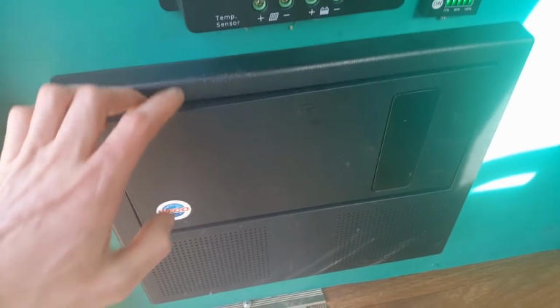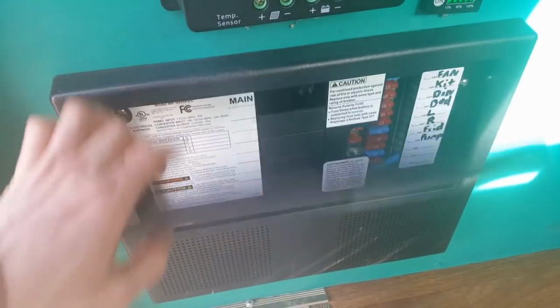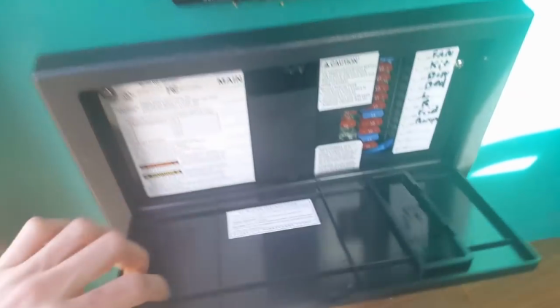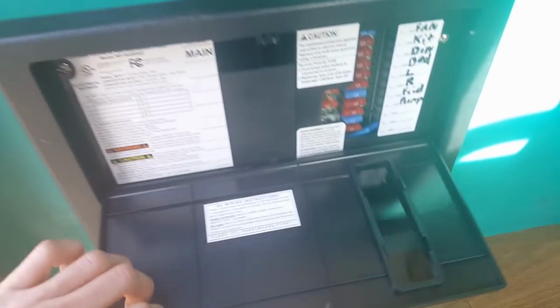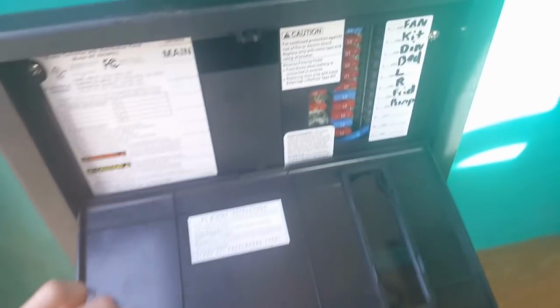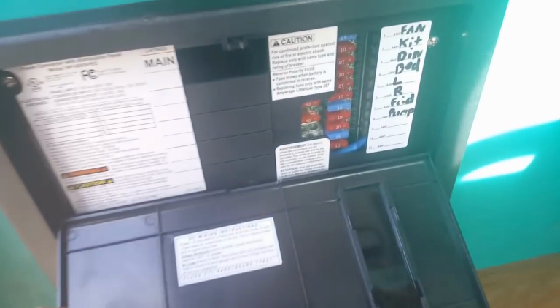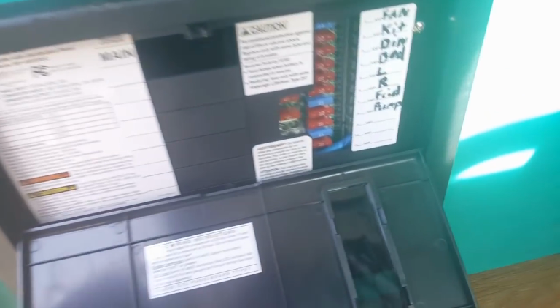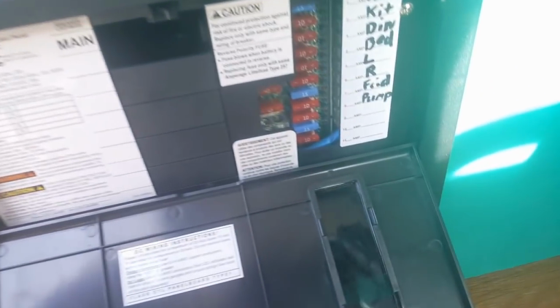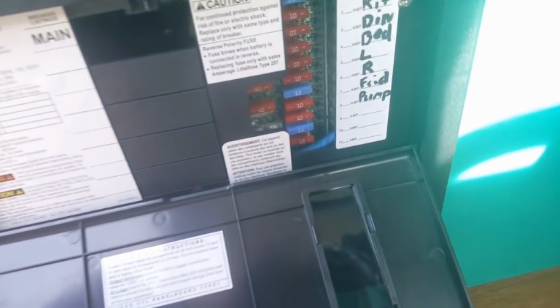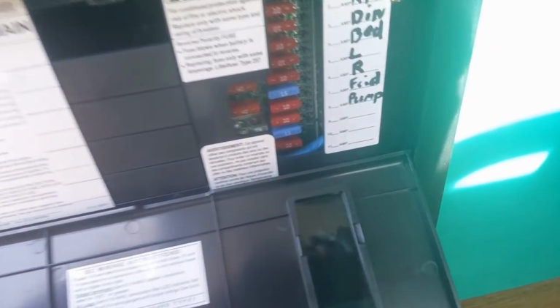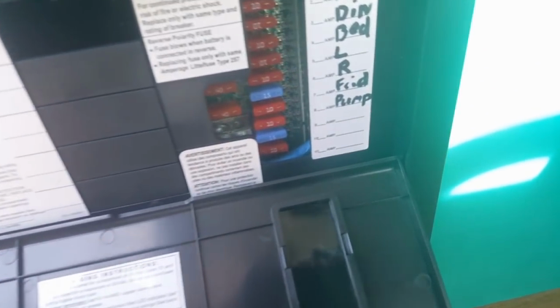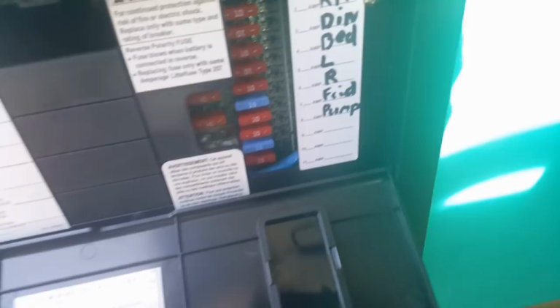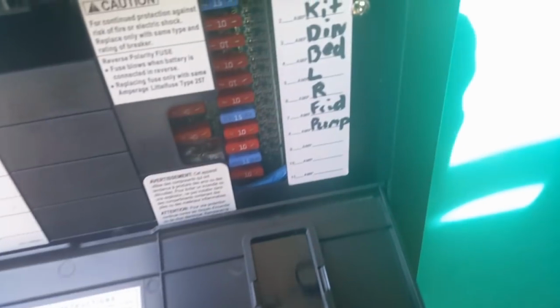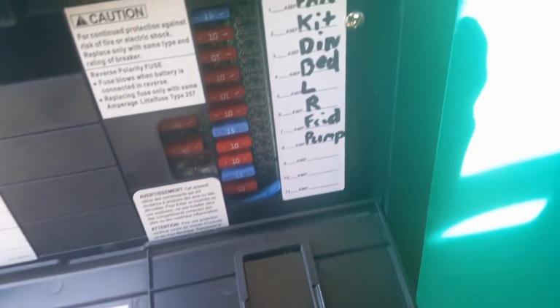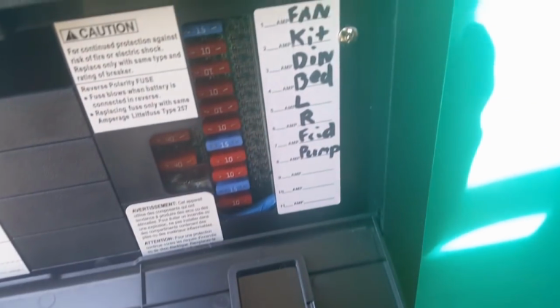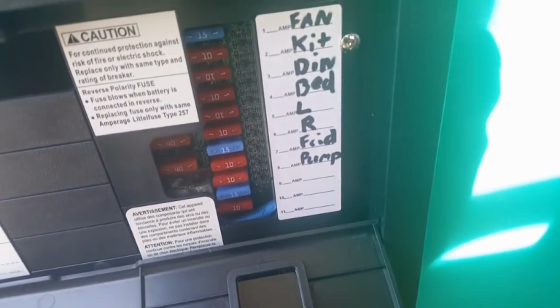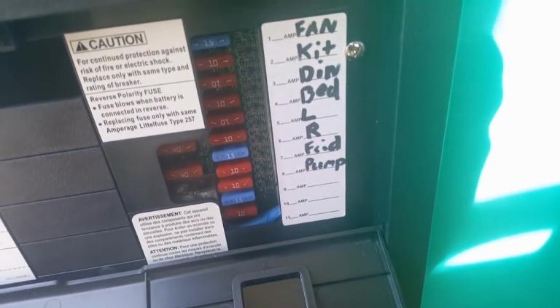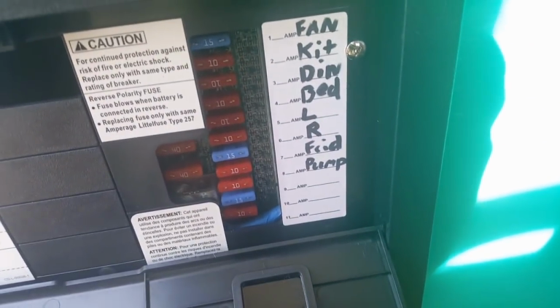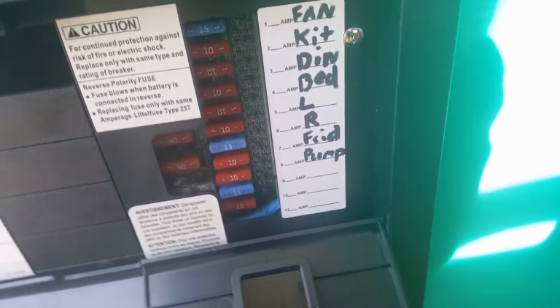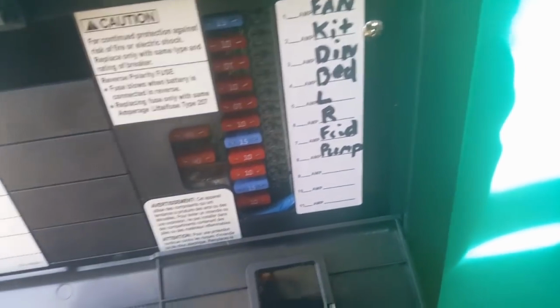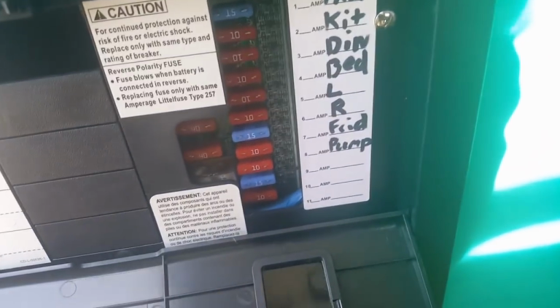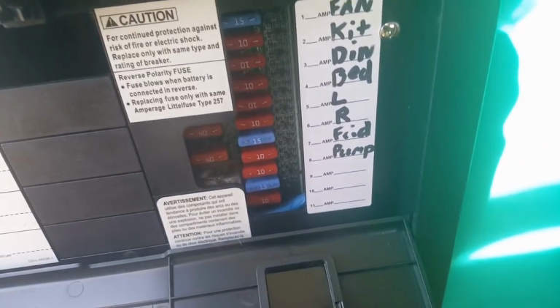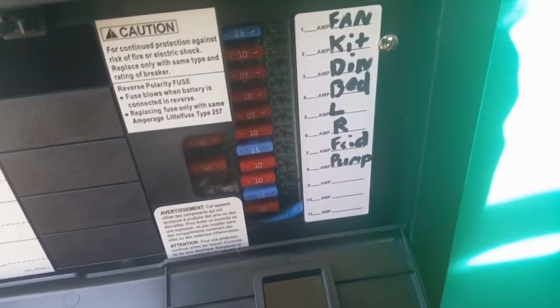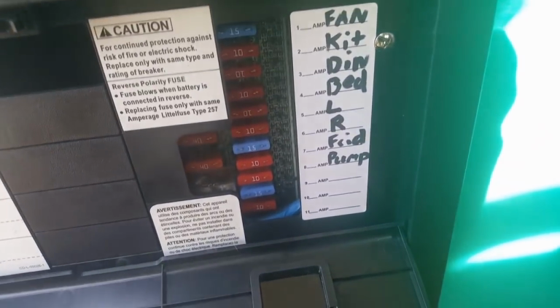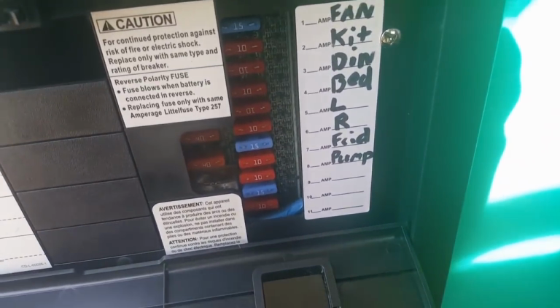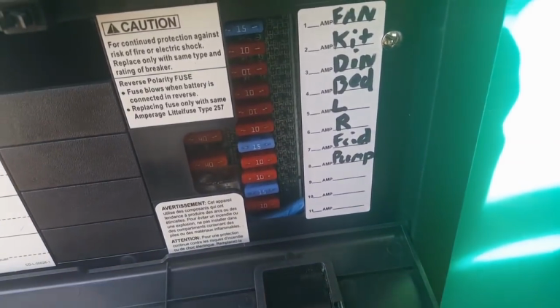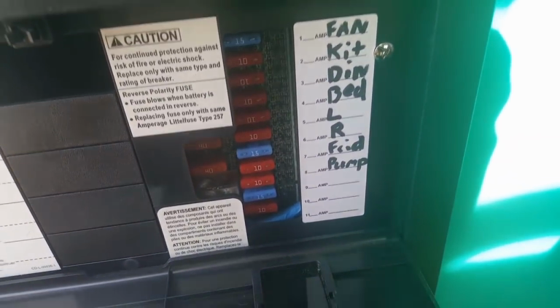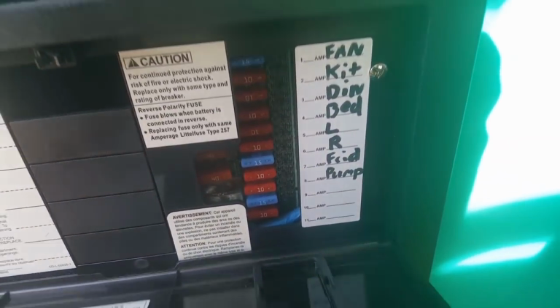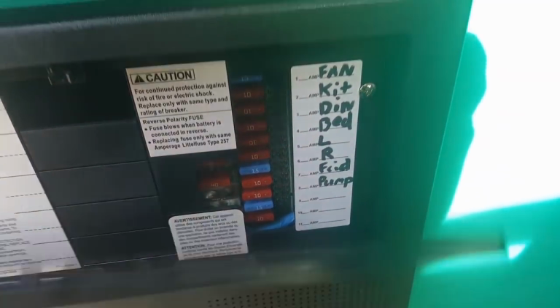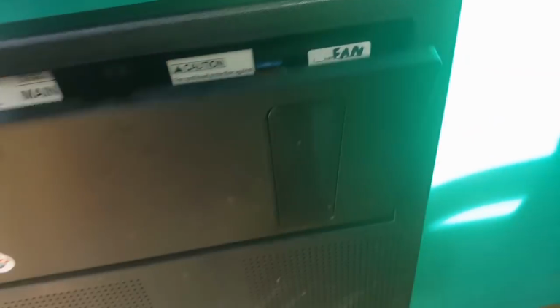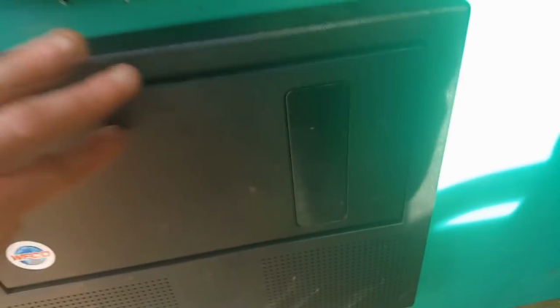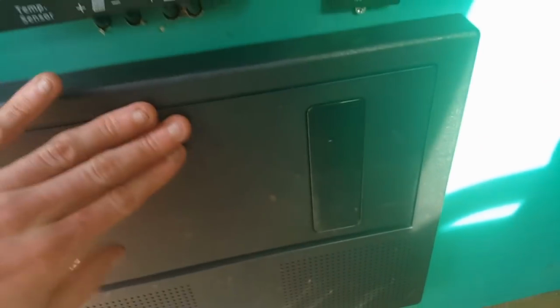Everything's working, everything's labeled. It shows a little red dot if a fuse blows.